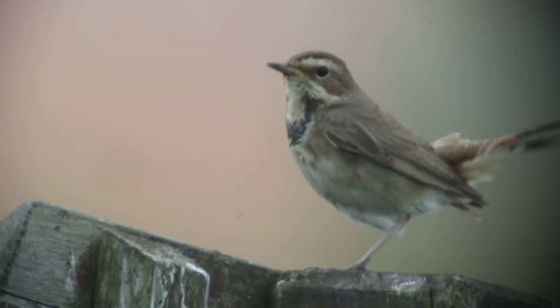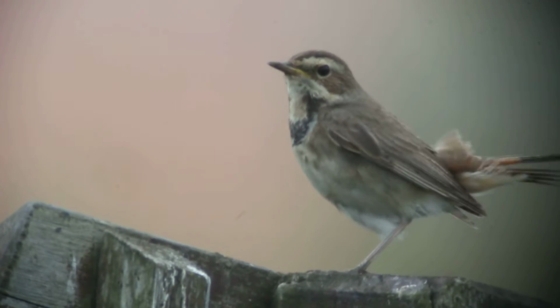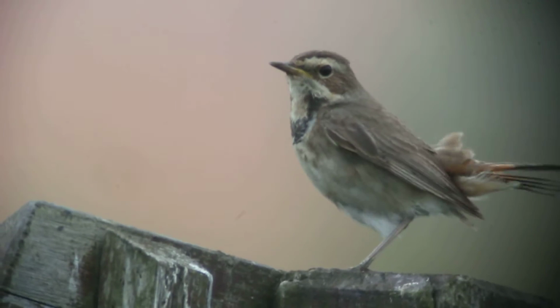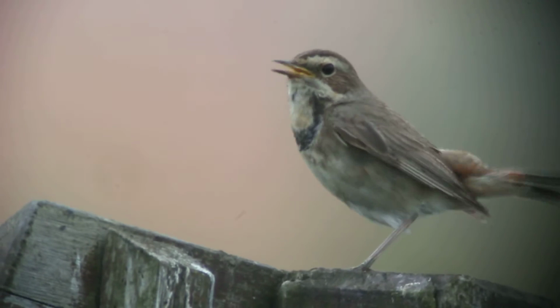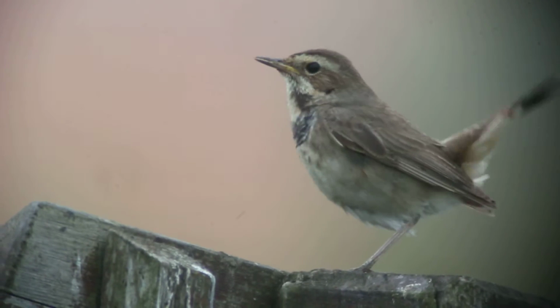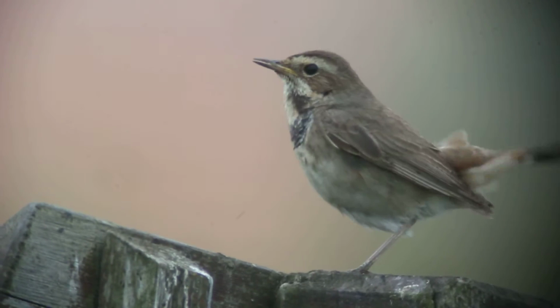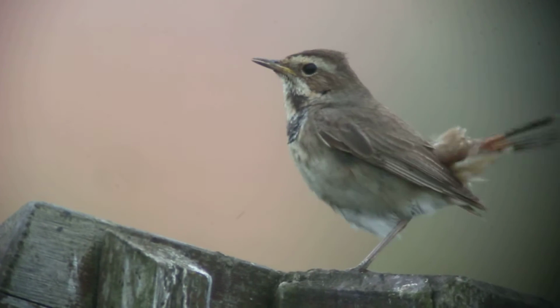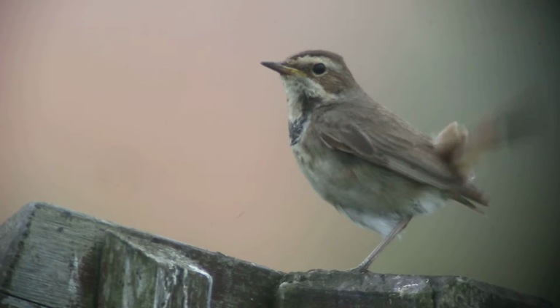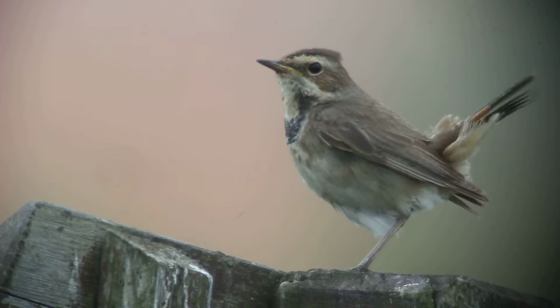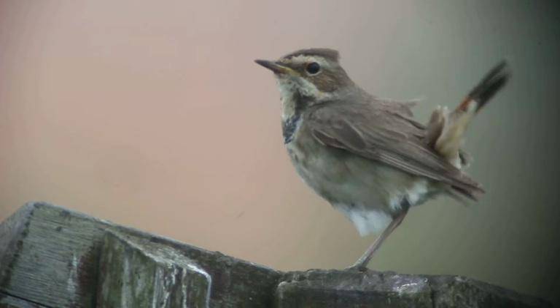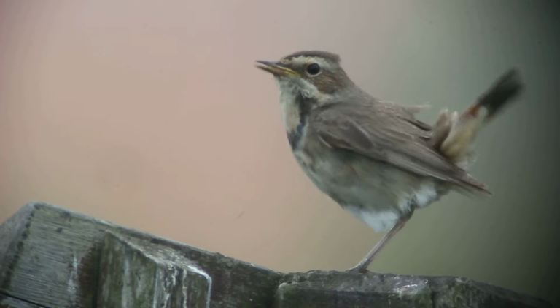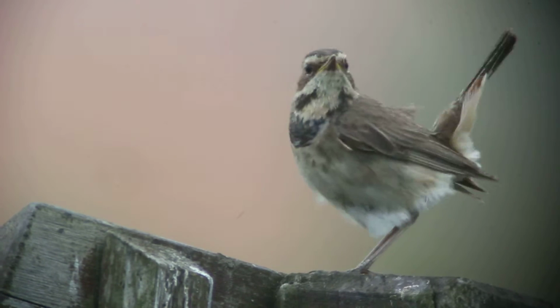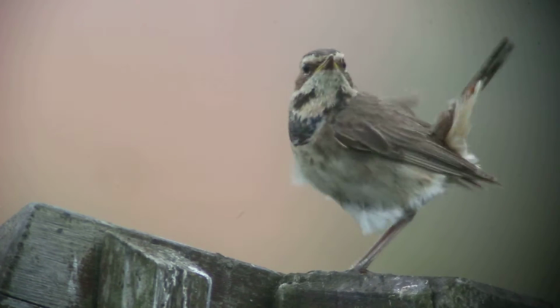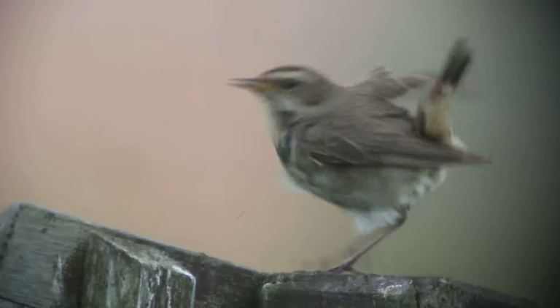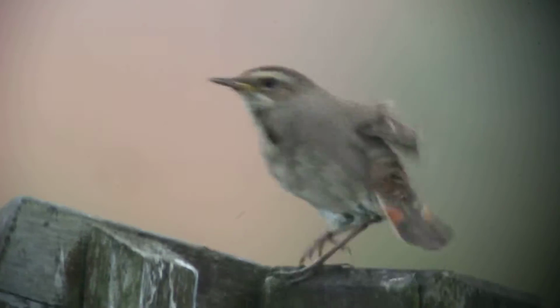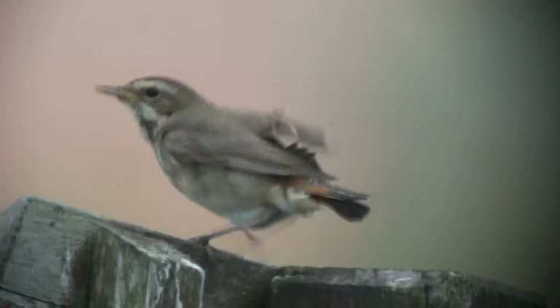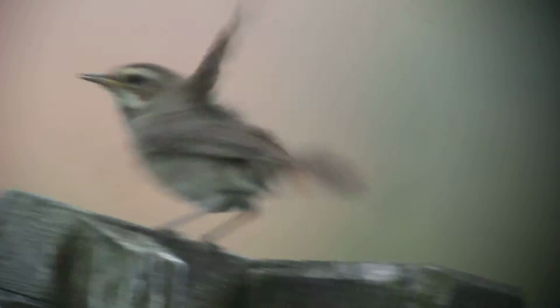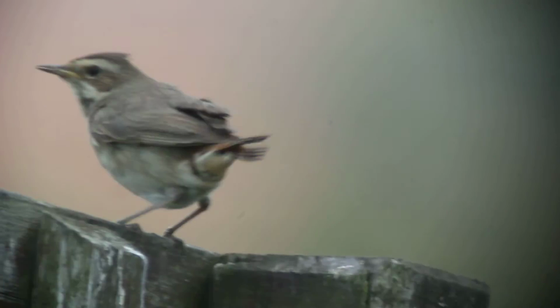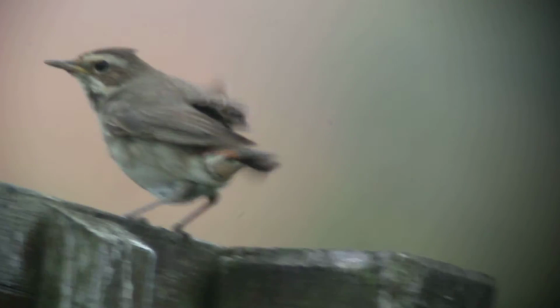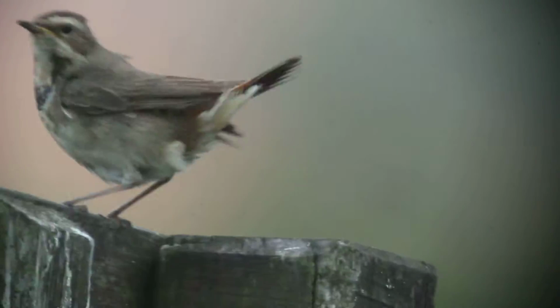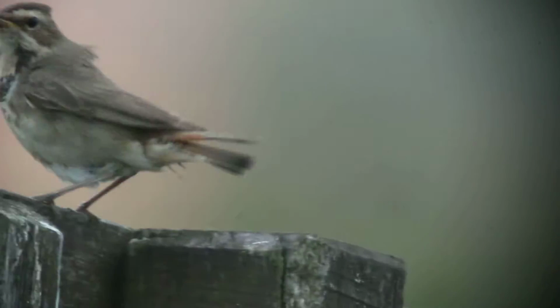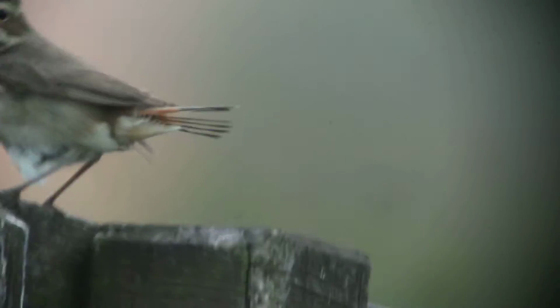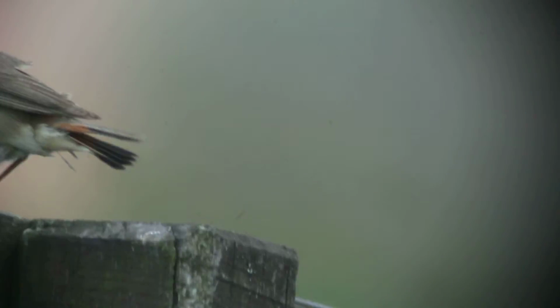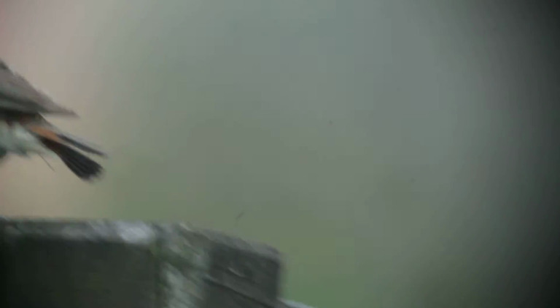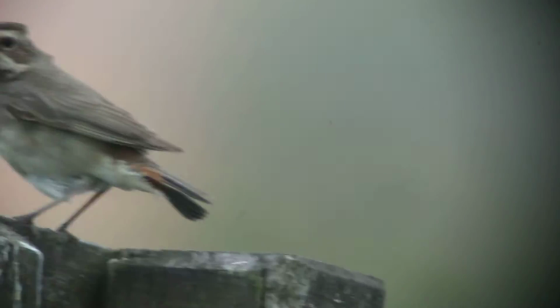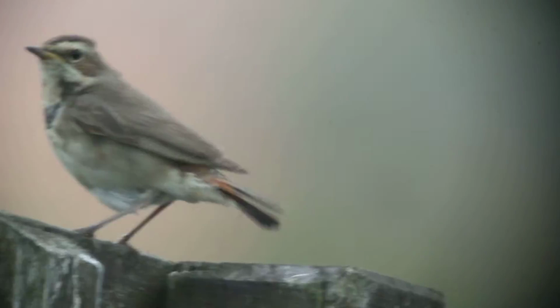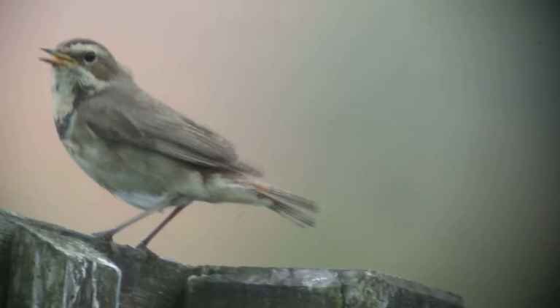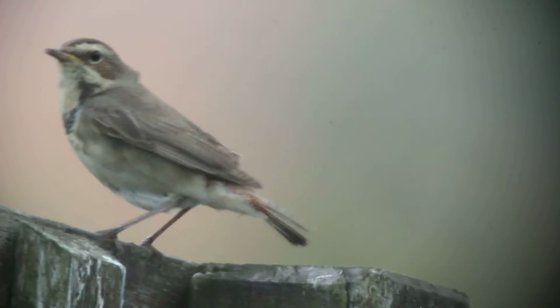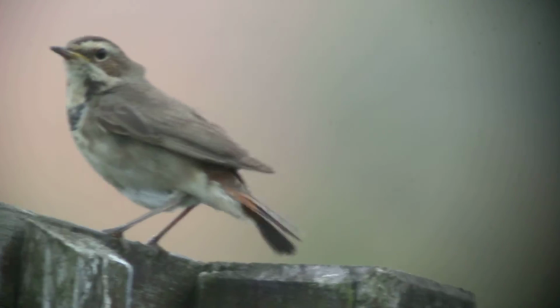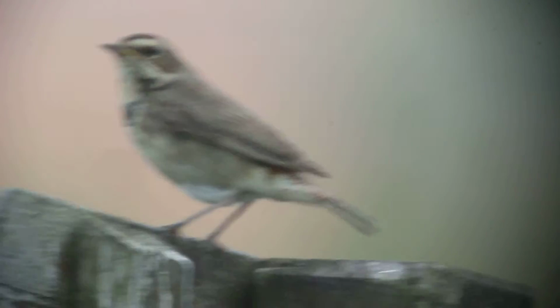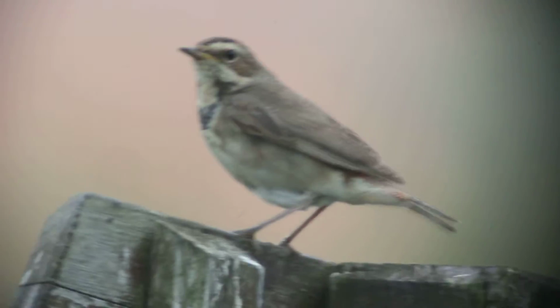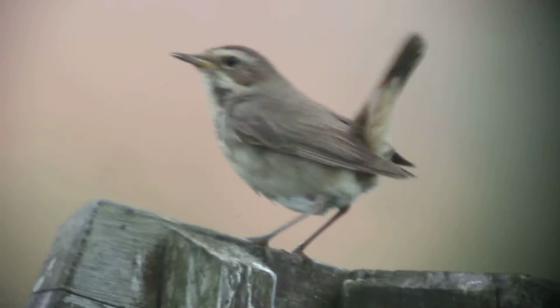The way it flicks its tail up — it's a typical lovely posture with a tail alarm. It has a sort of alarm port.